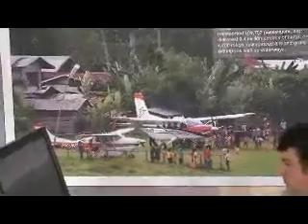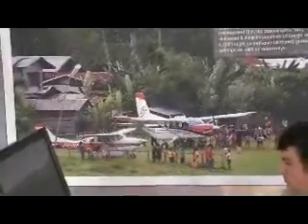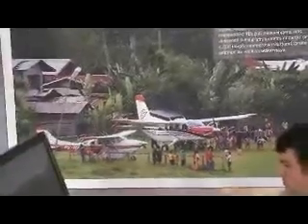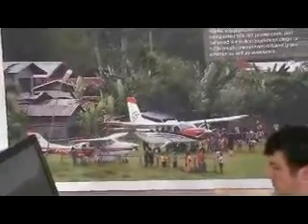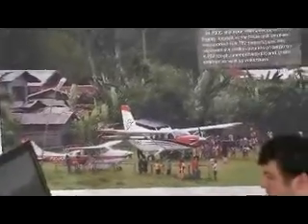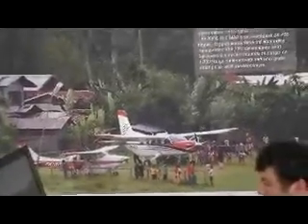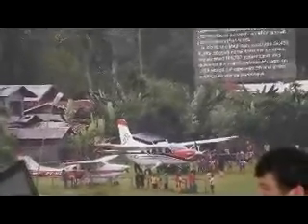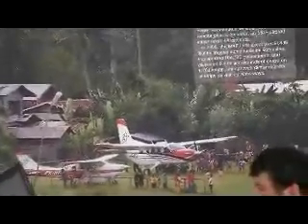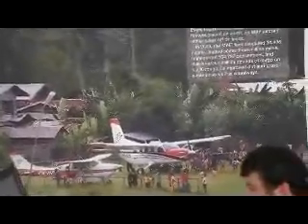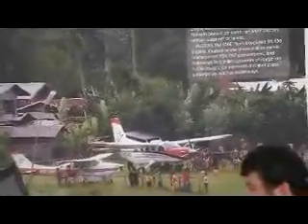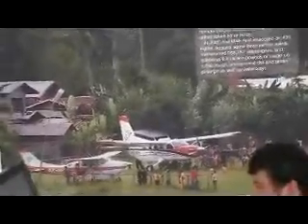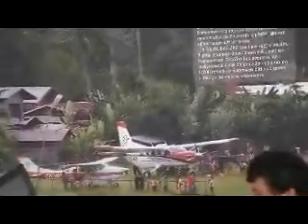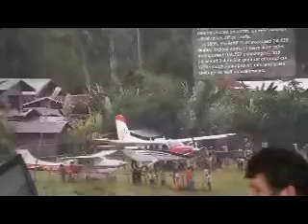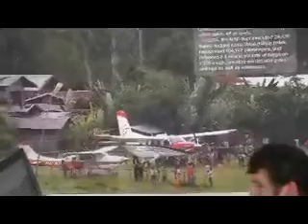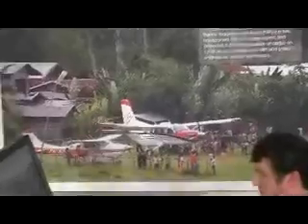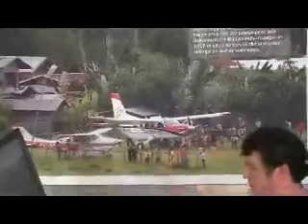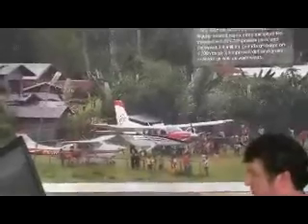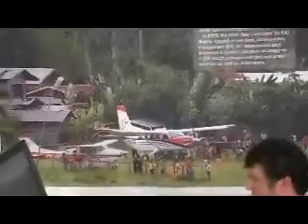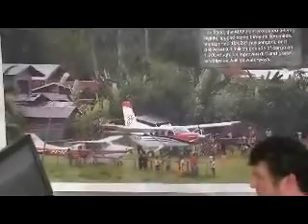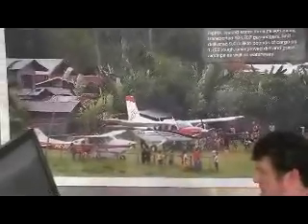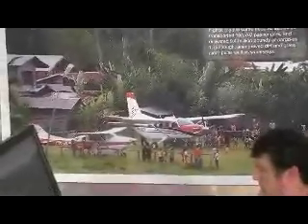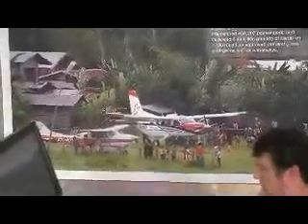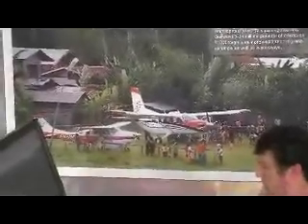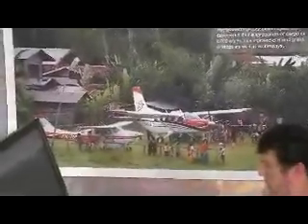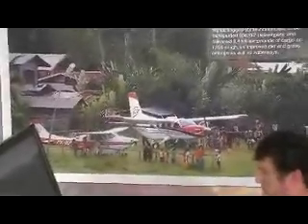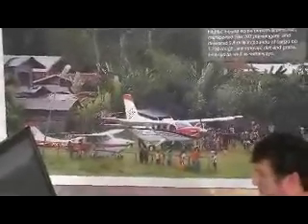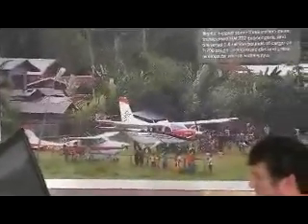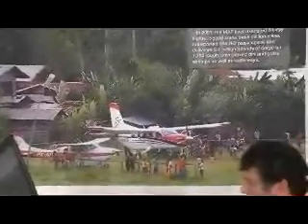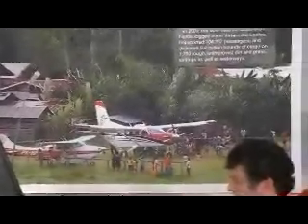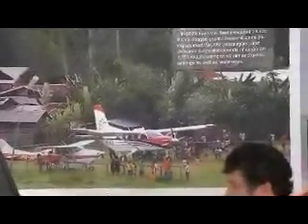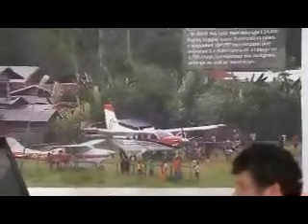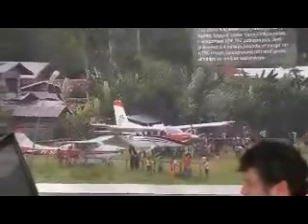Here's a picture of the Kodiak airplane with the Cessna Caravan just to the left of it, showing a size comparison between the two aircraft.